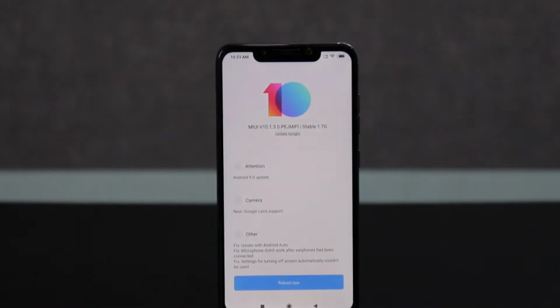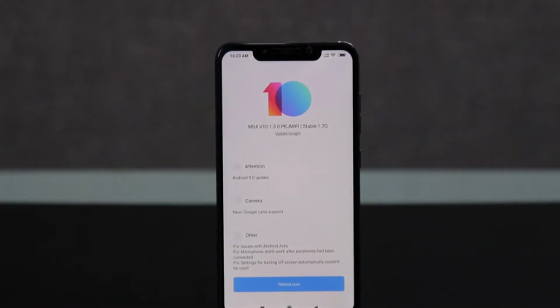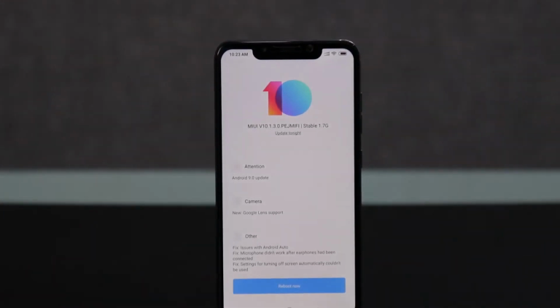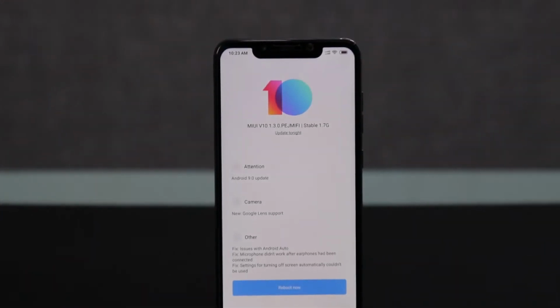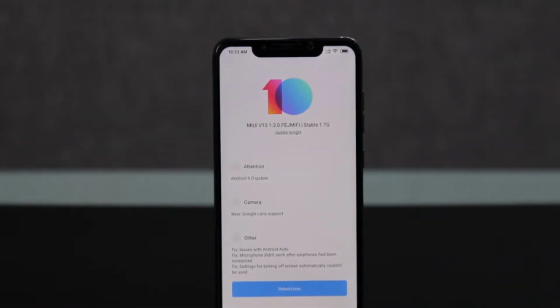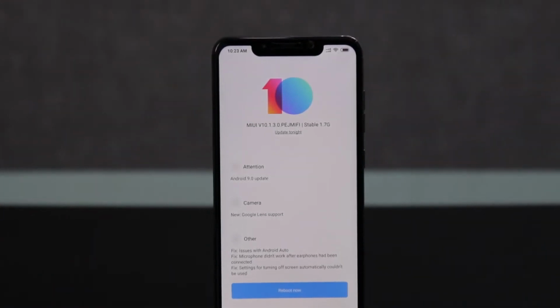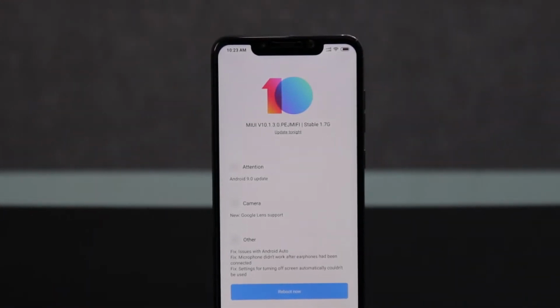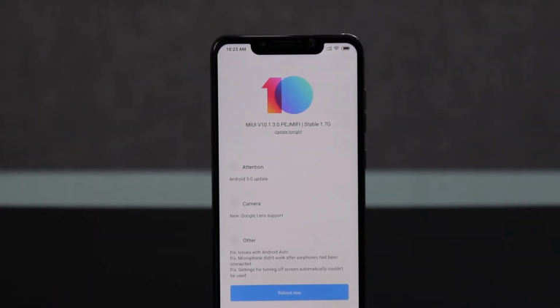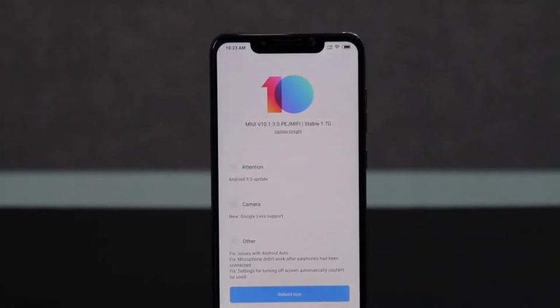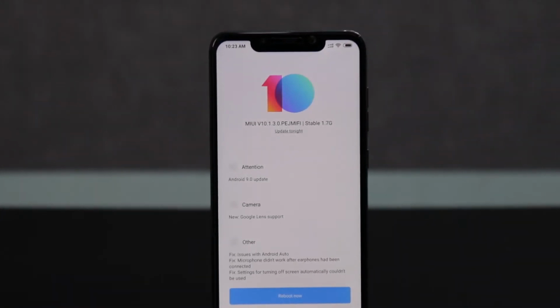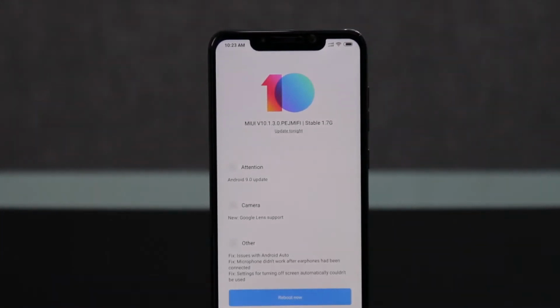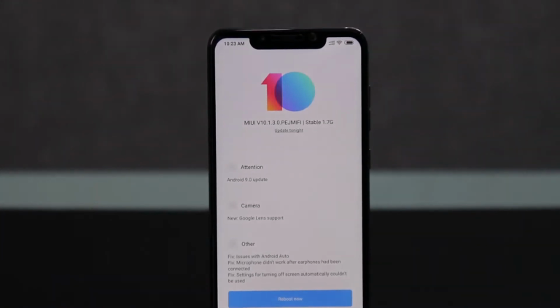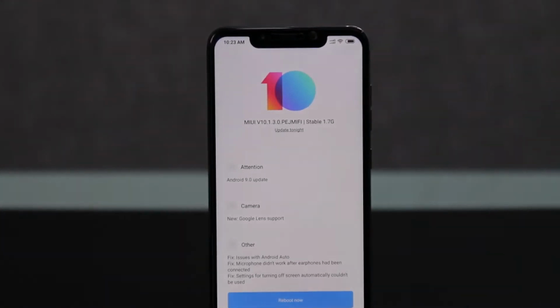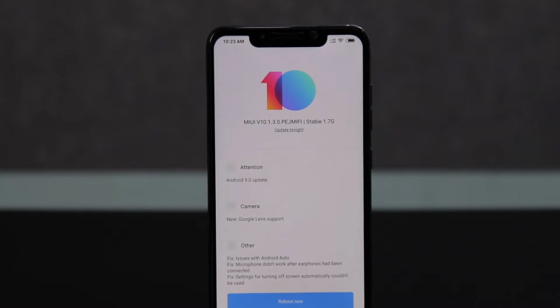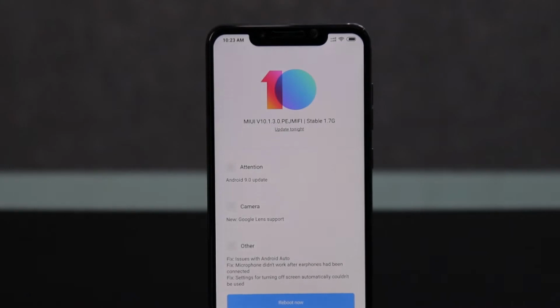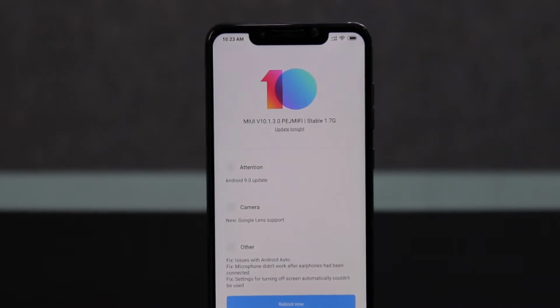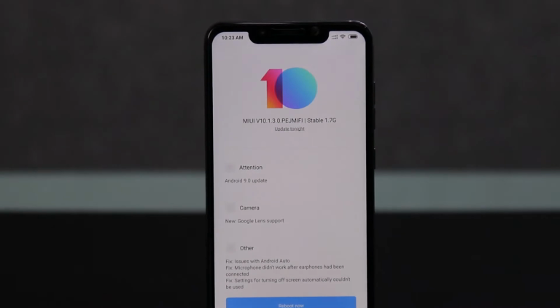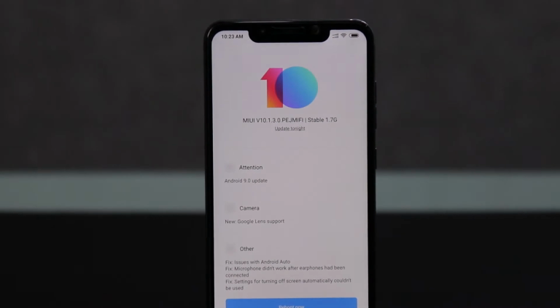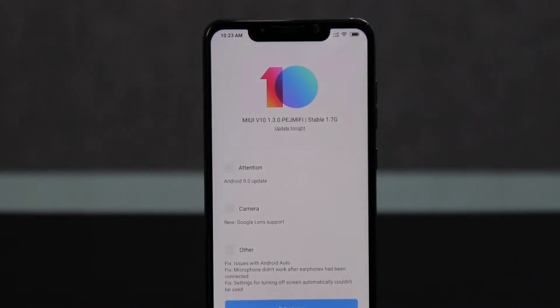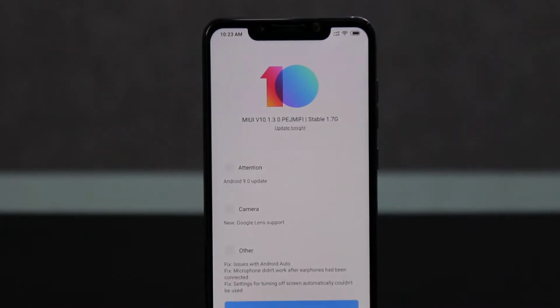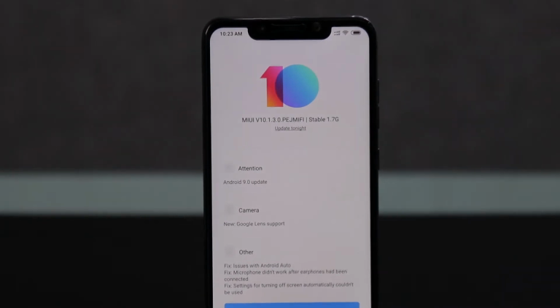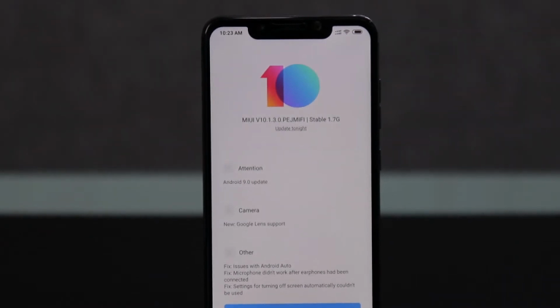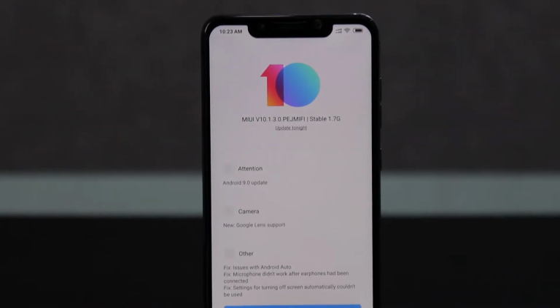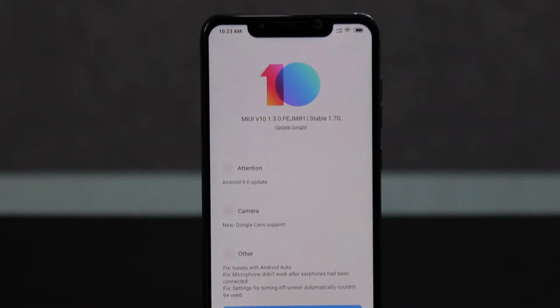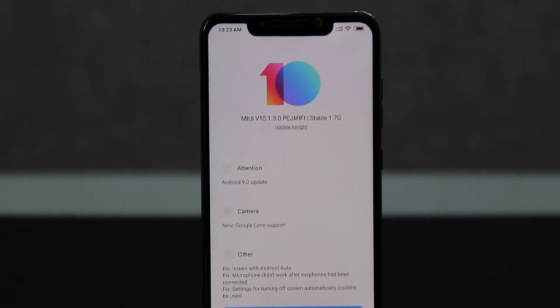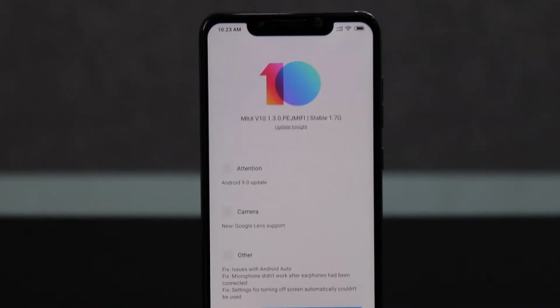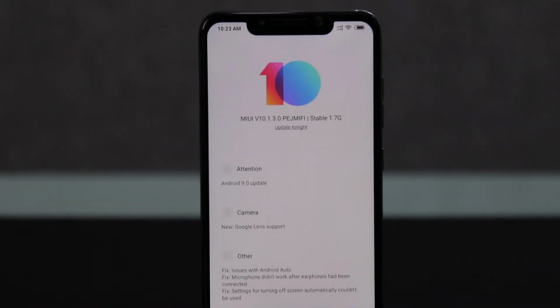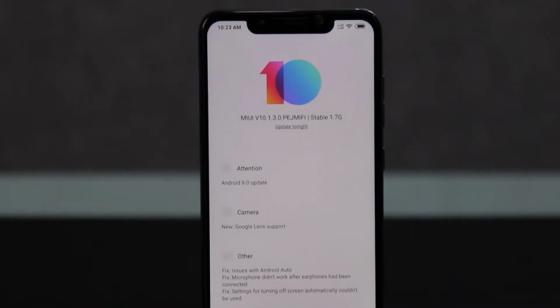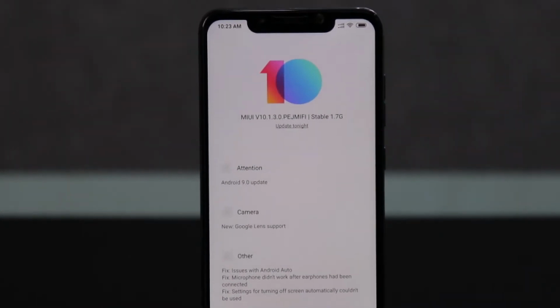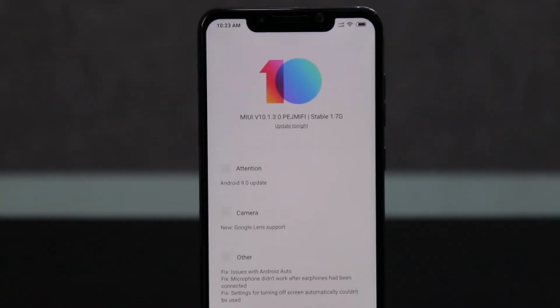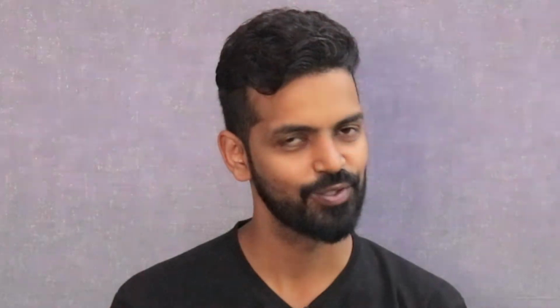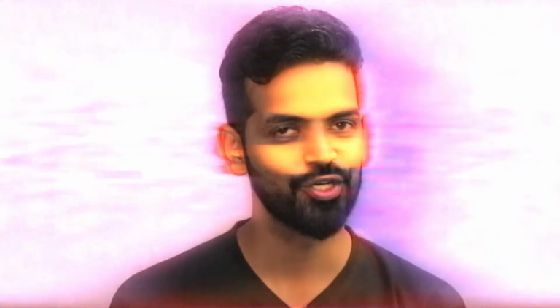Hello, awesome people. Welcome to Smartphone Tutorials. My name is Kailash. Let's see what the Poco F1 has got.